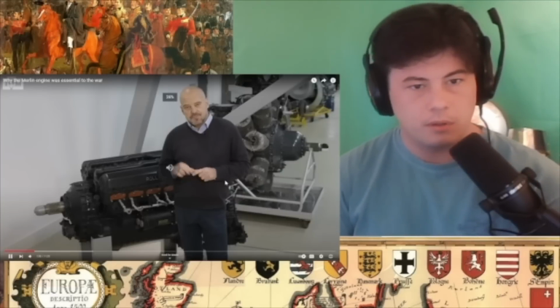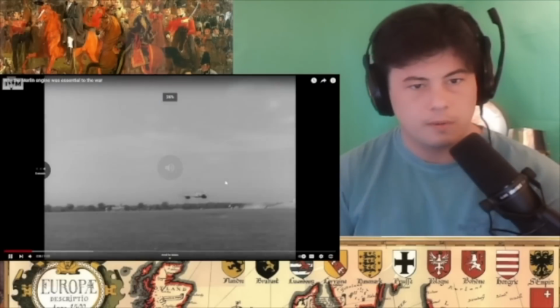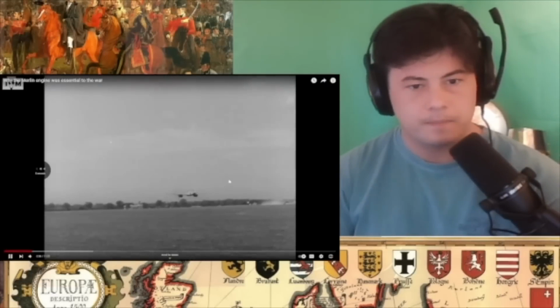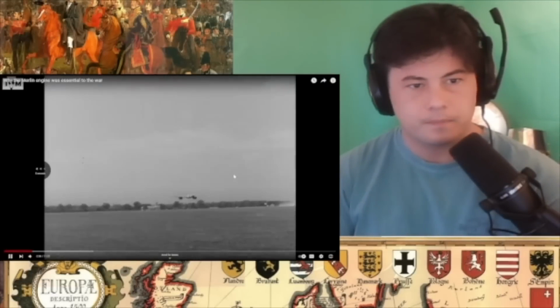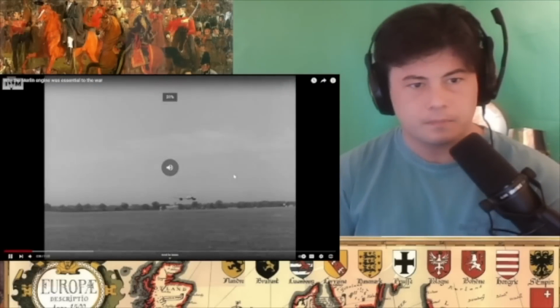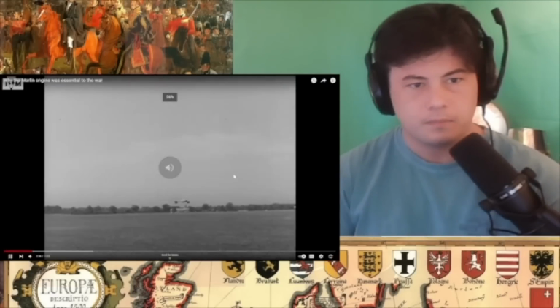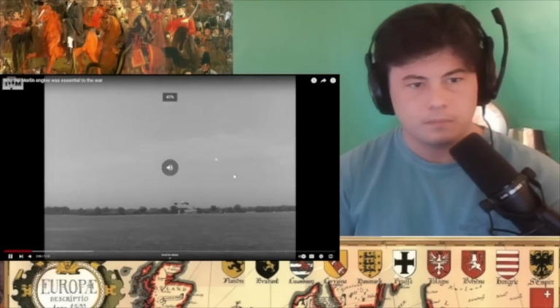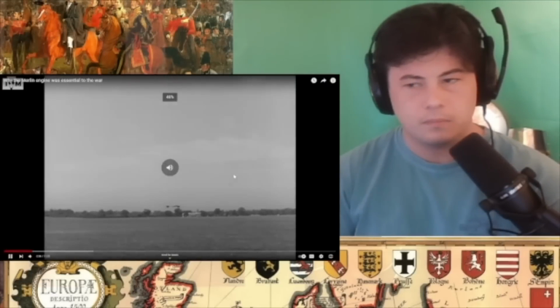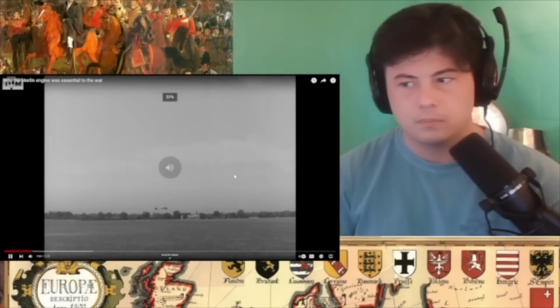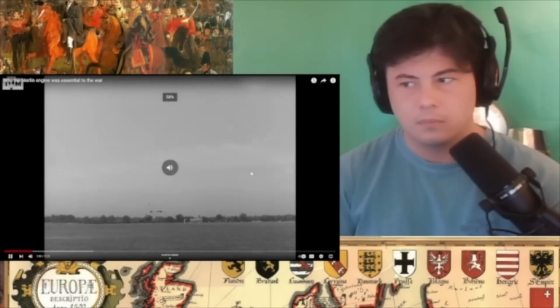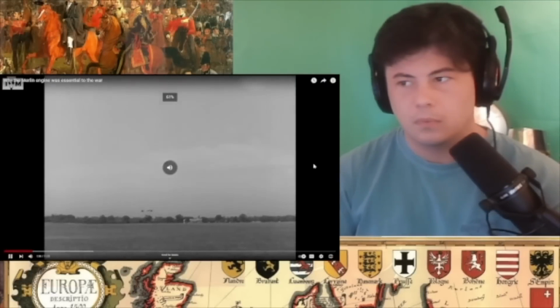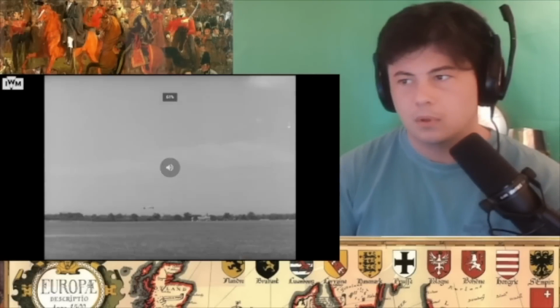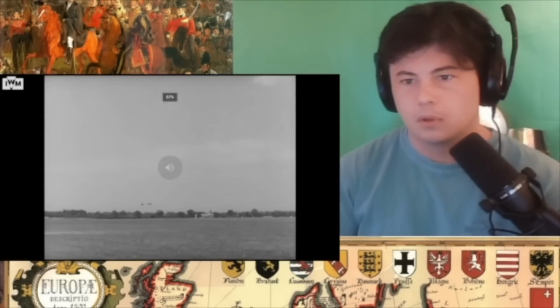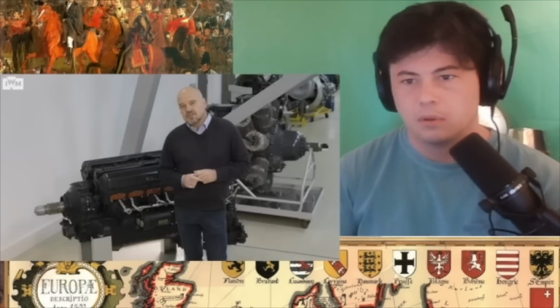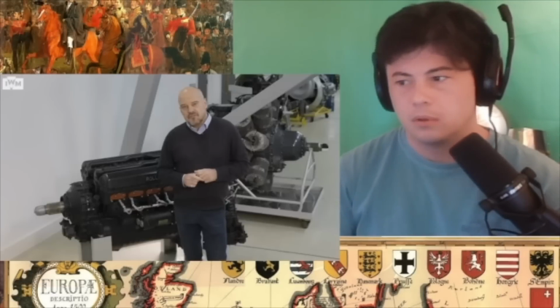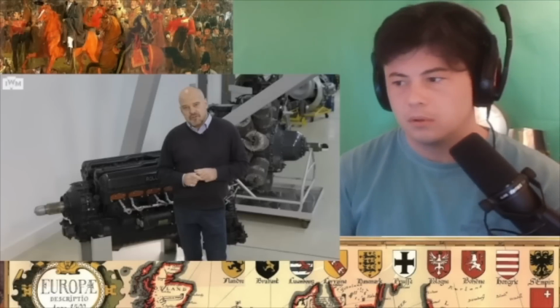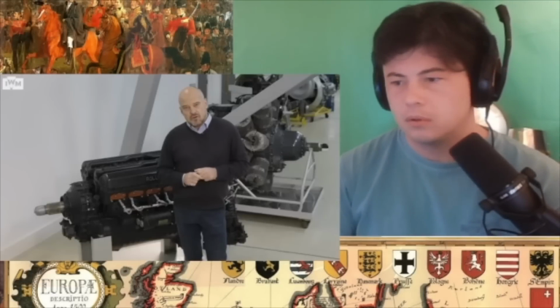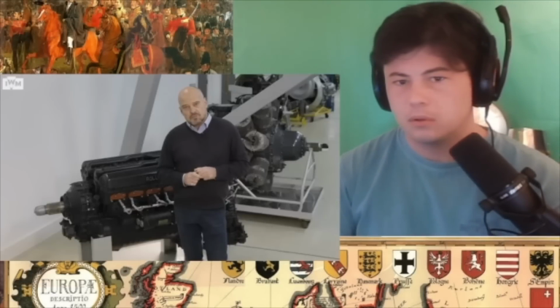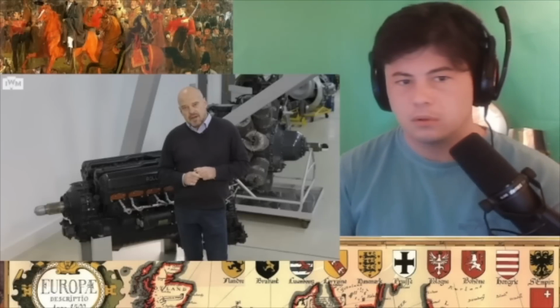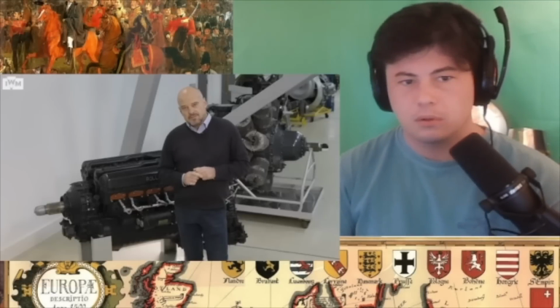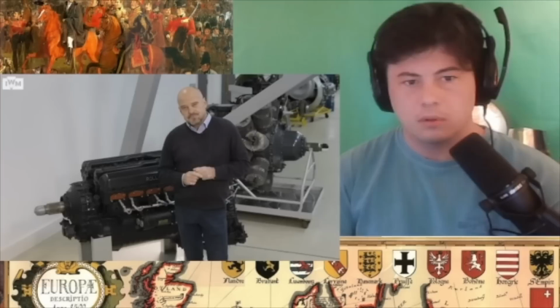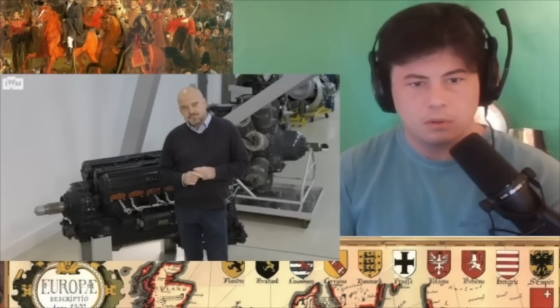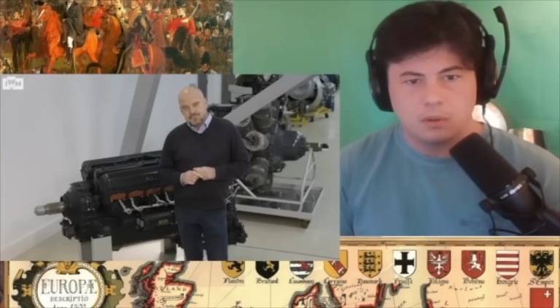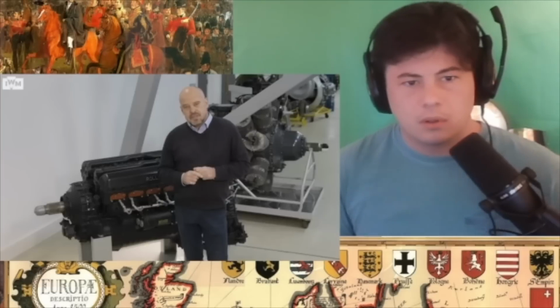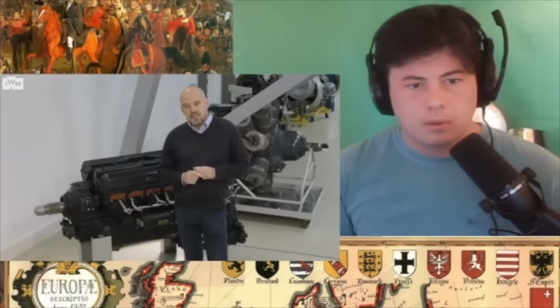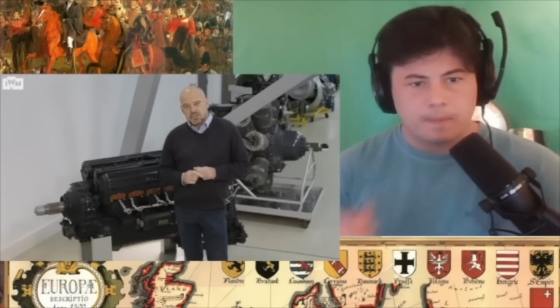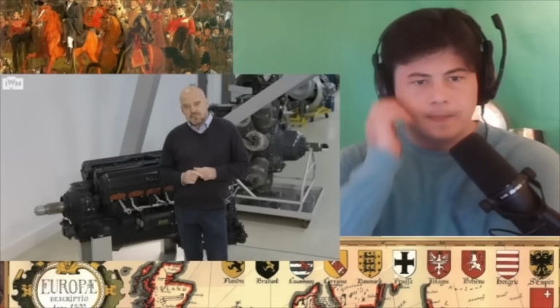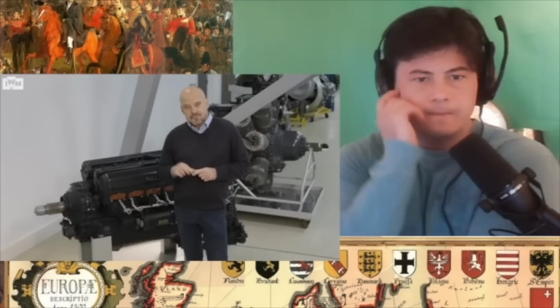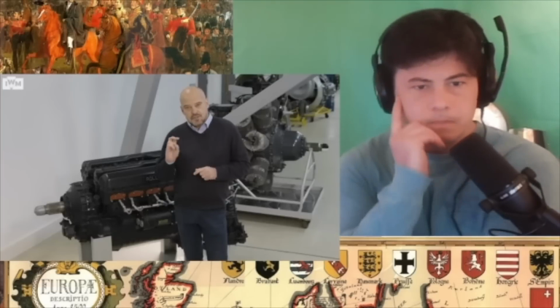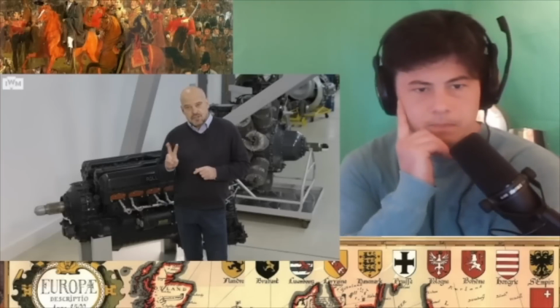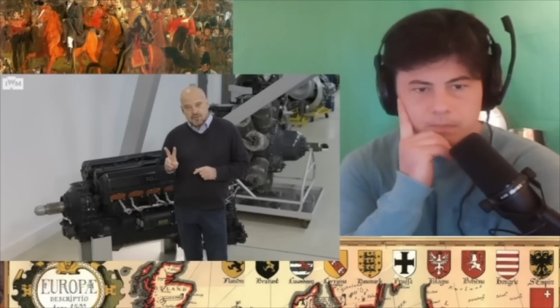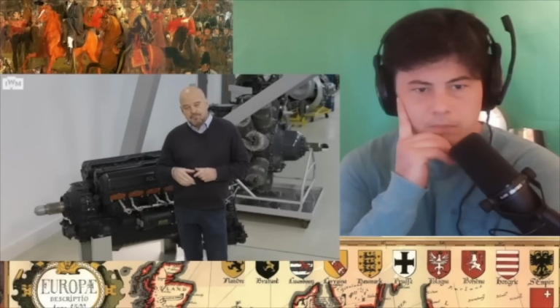The Merlin engine giving 2,050 horsepower each — and there are two of them.